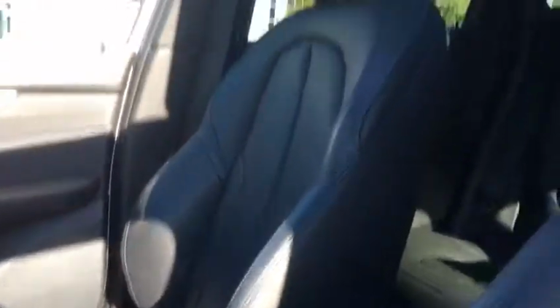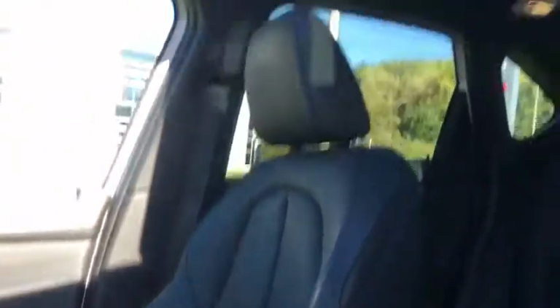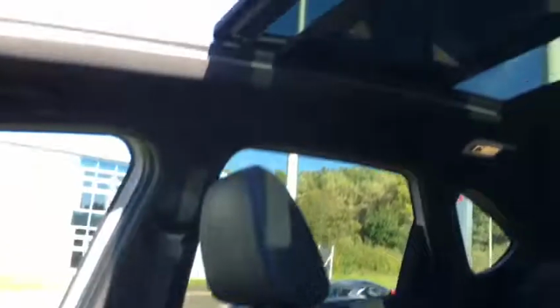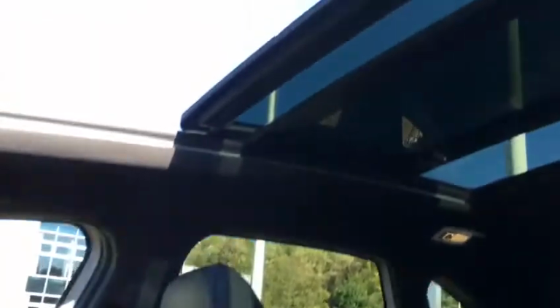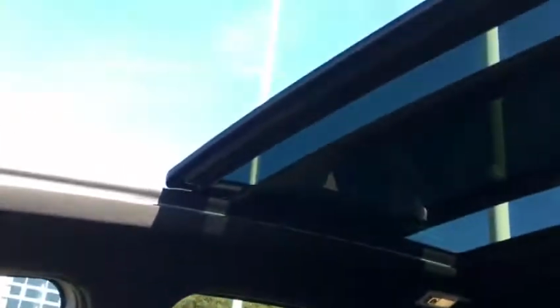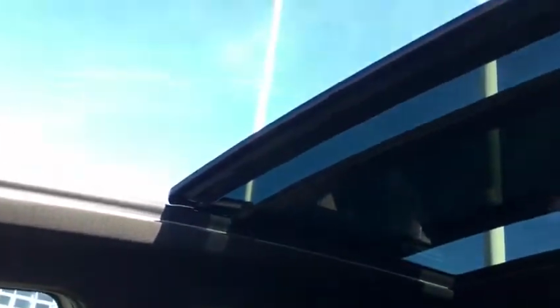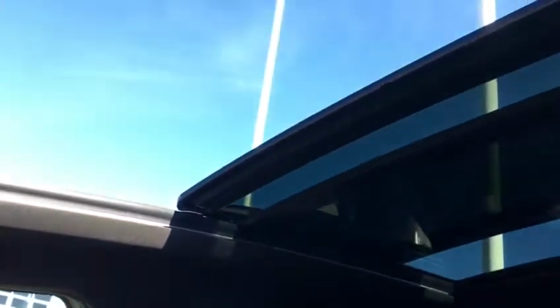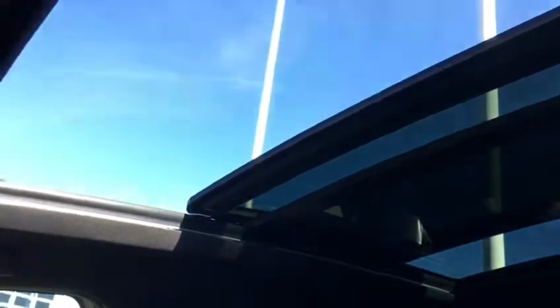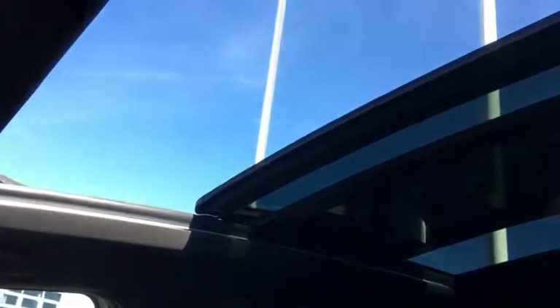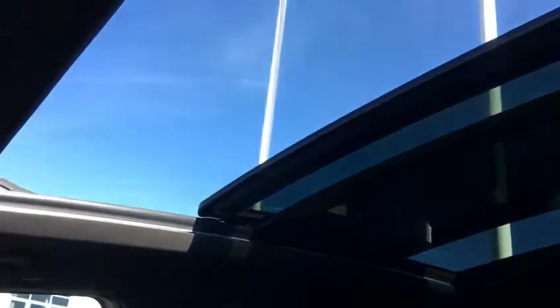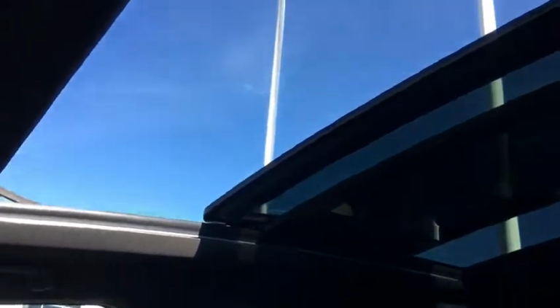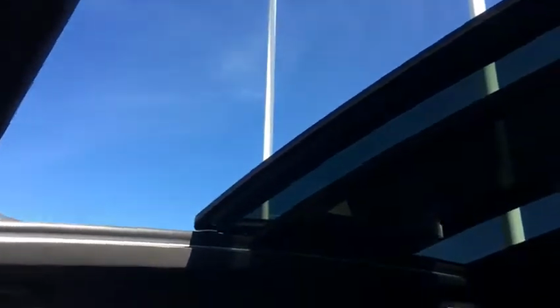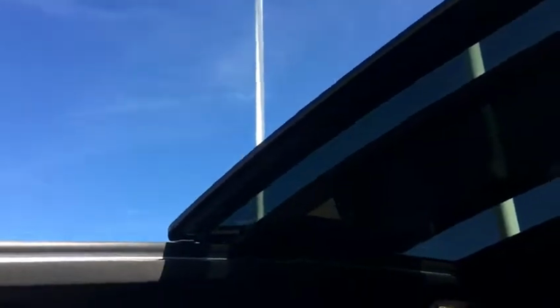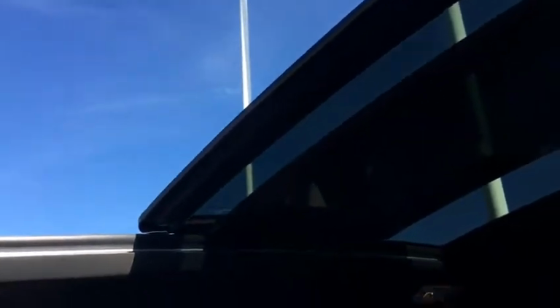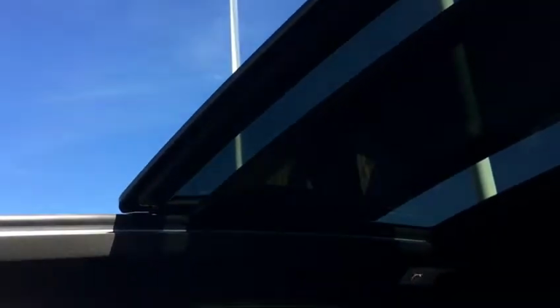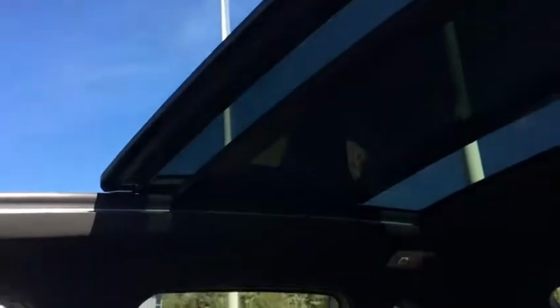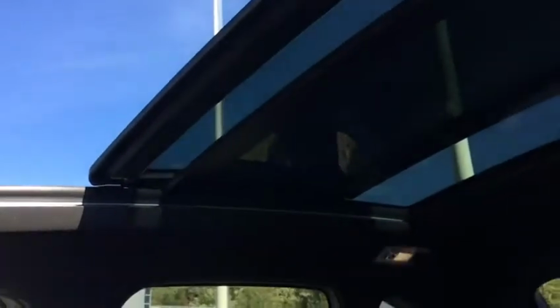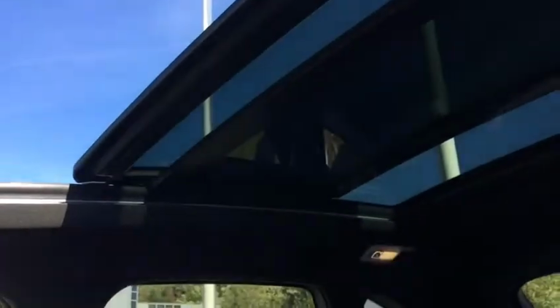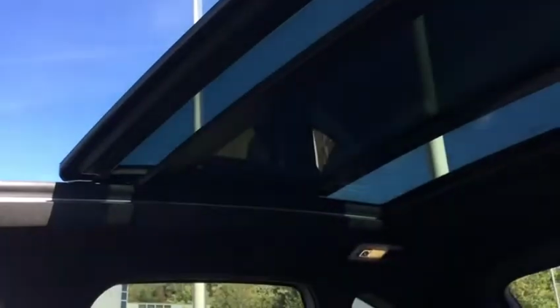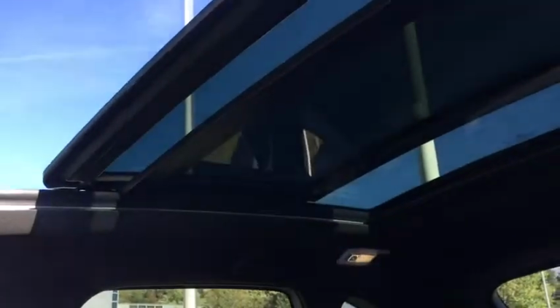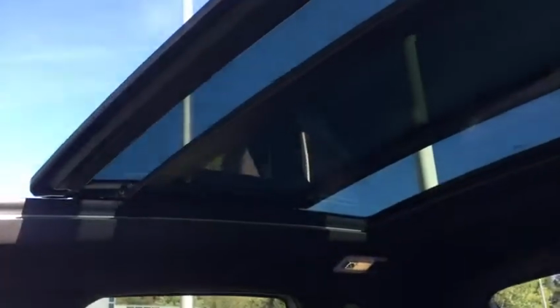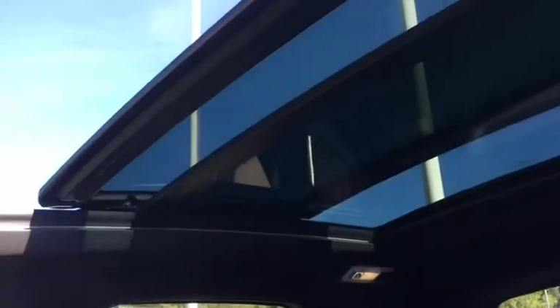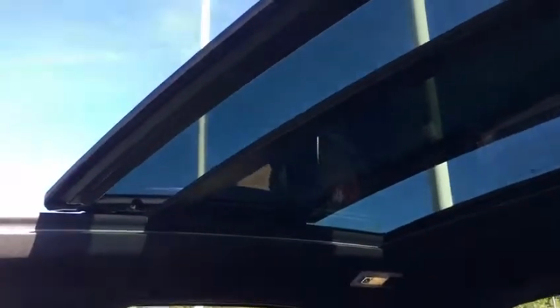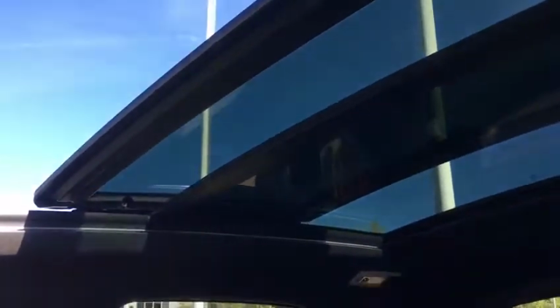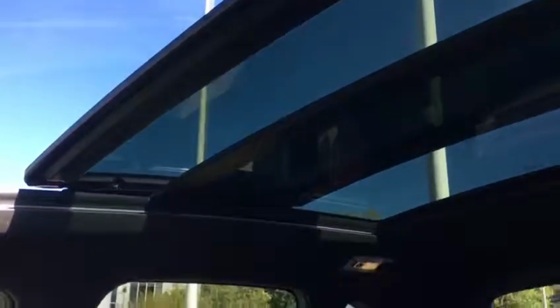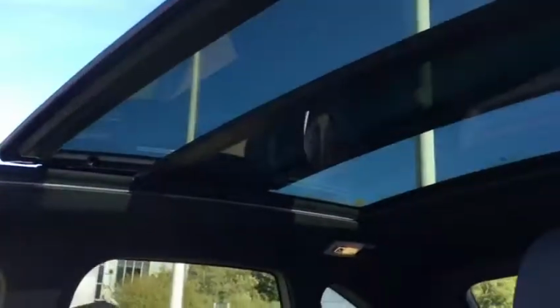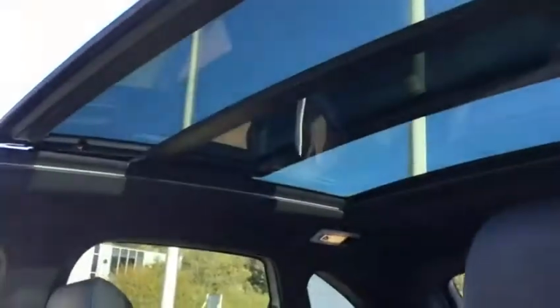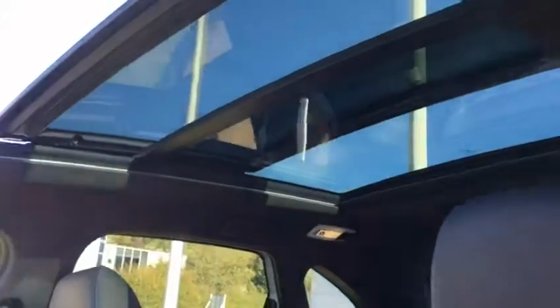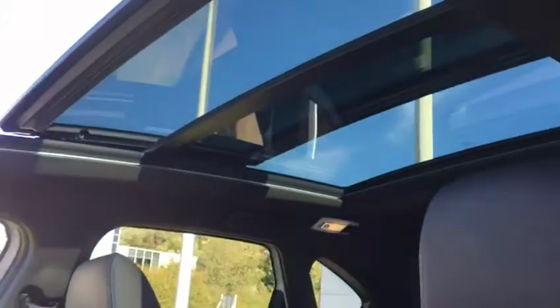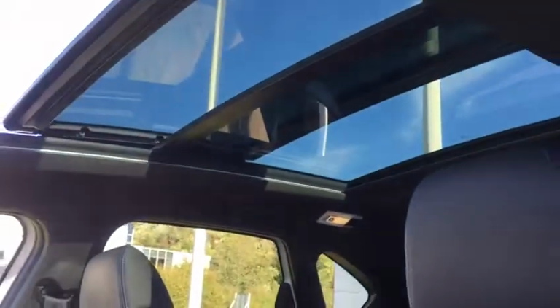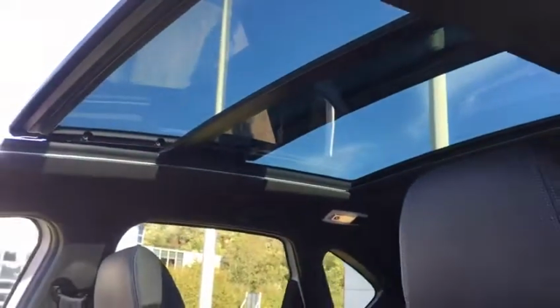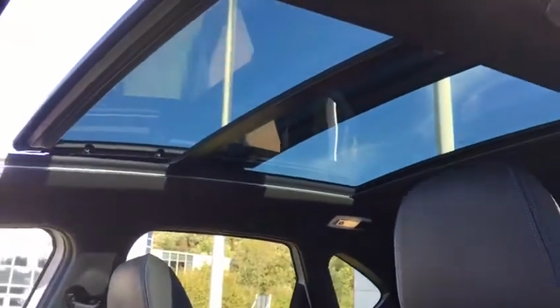One of the greatest features is the full panoramic roof. Really nice feature.